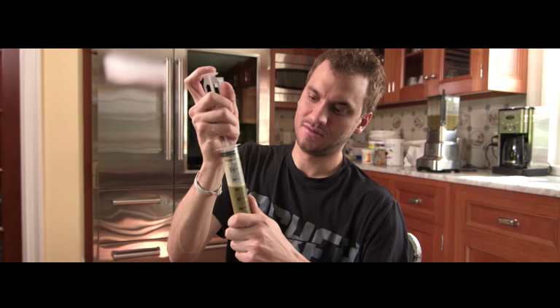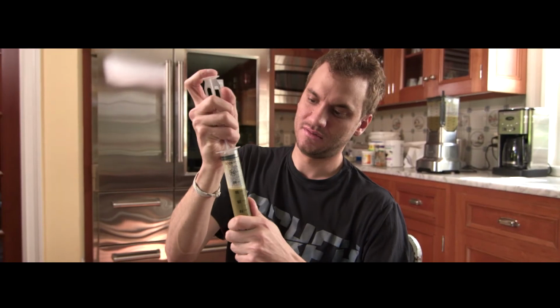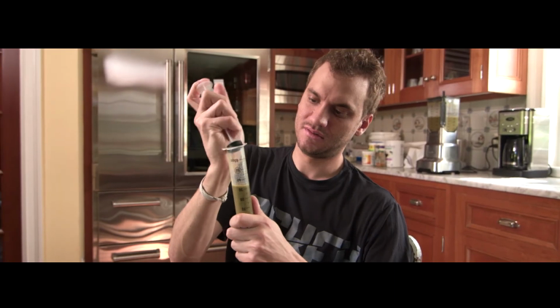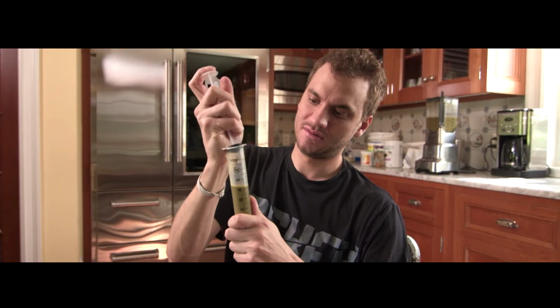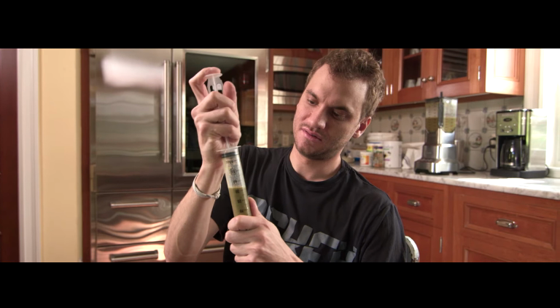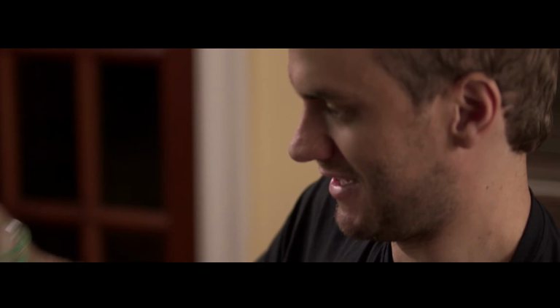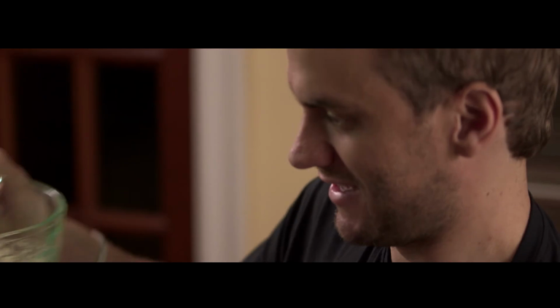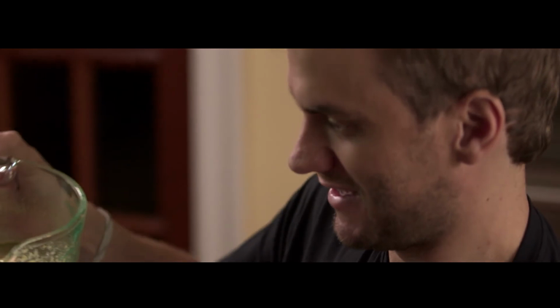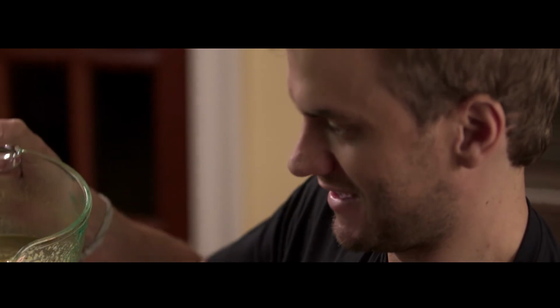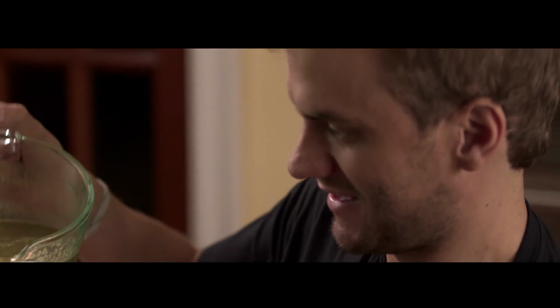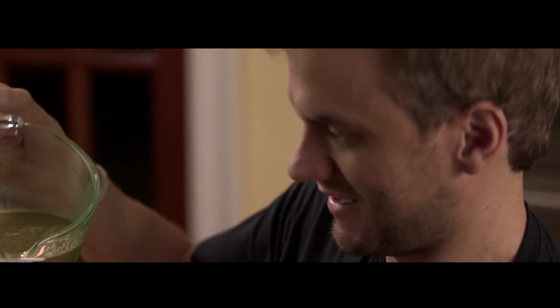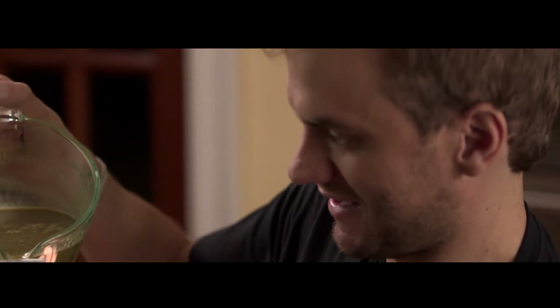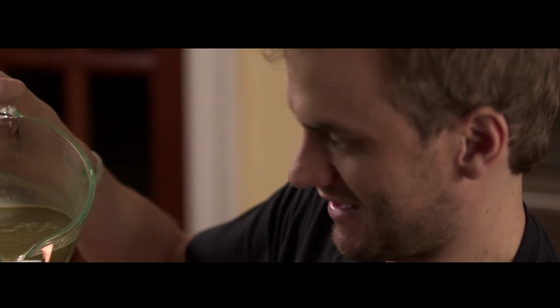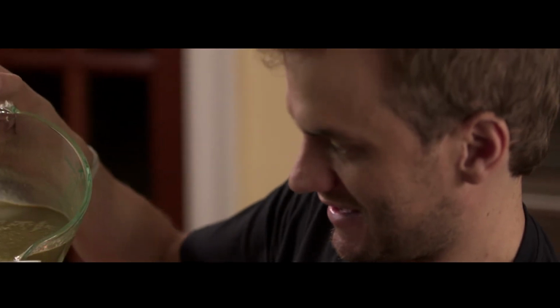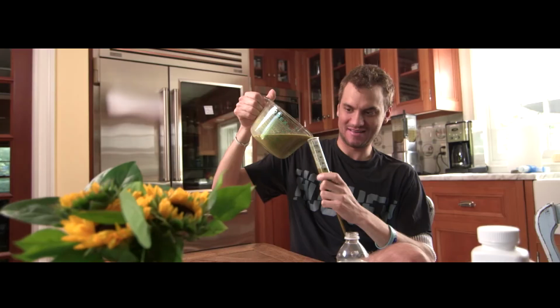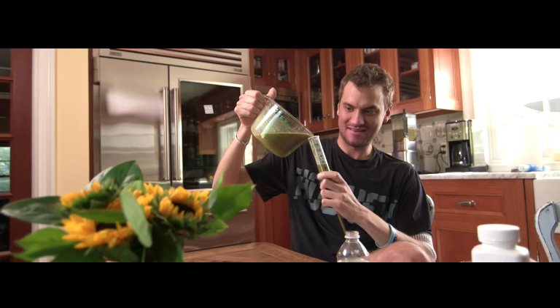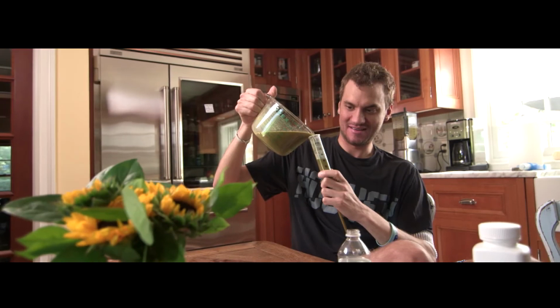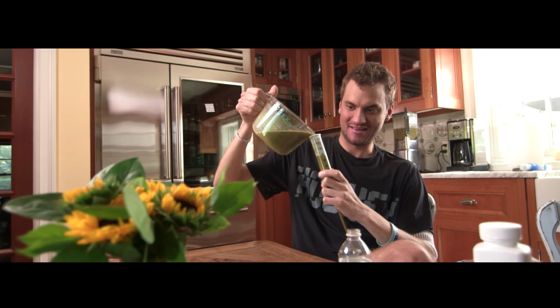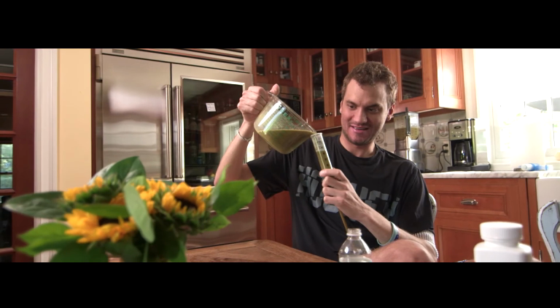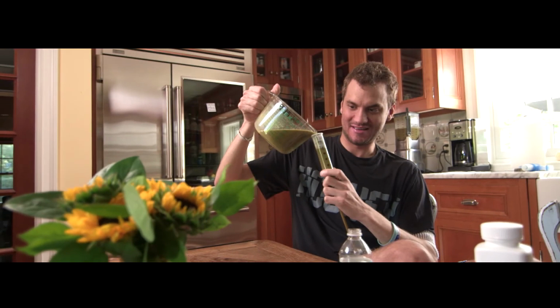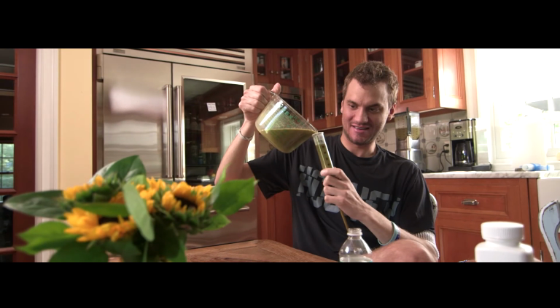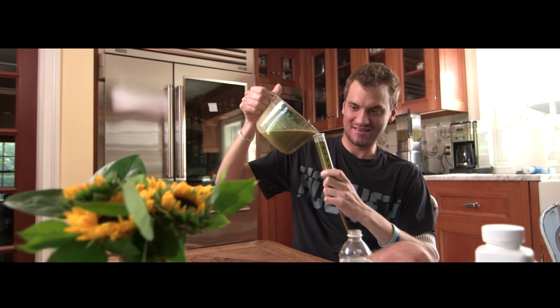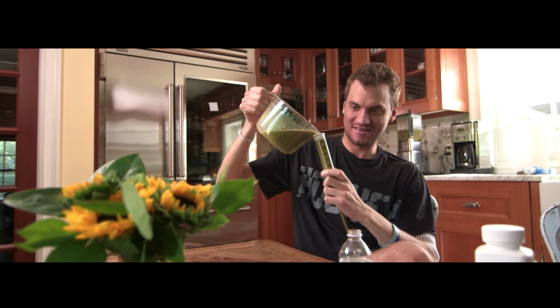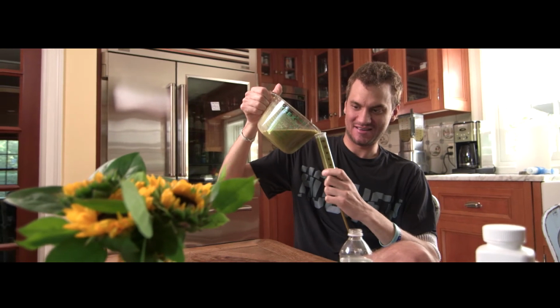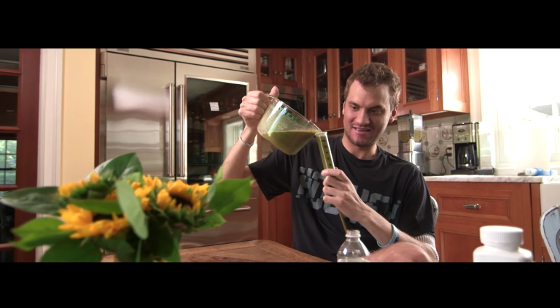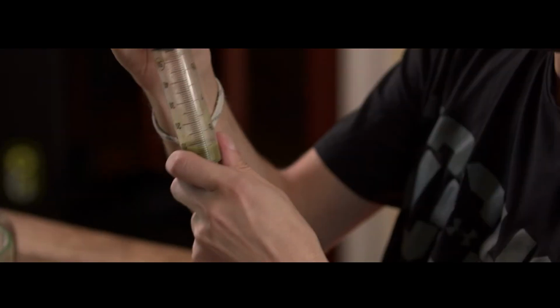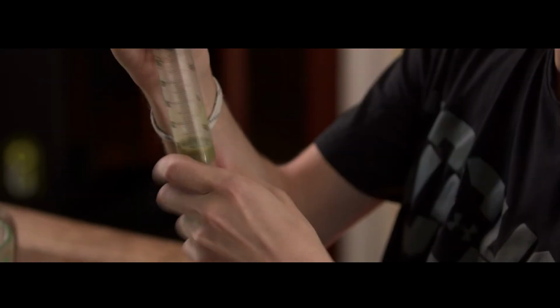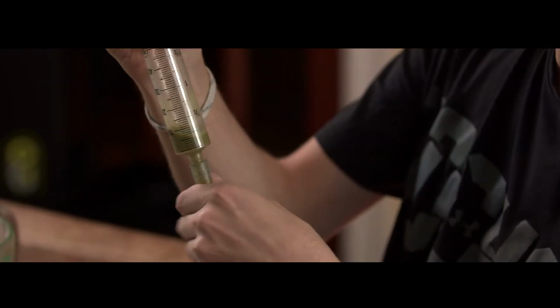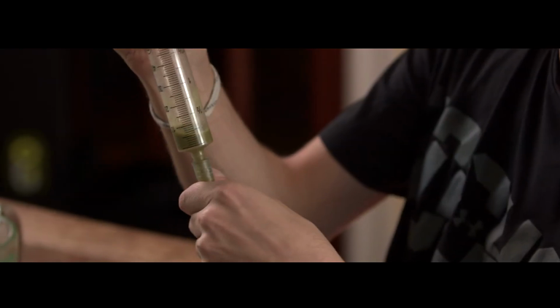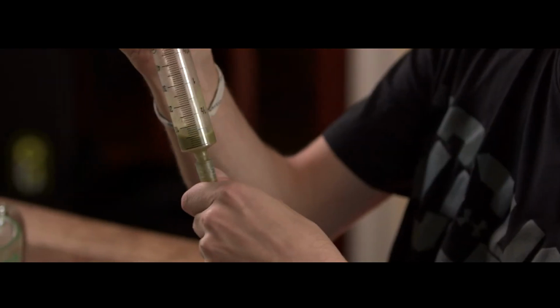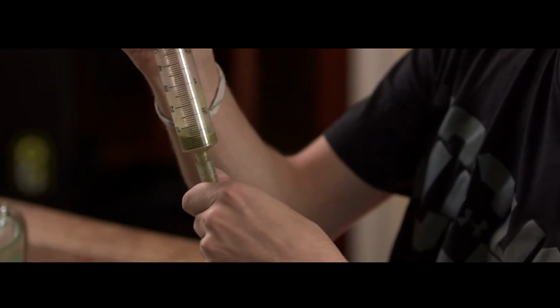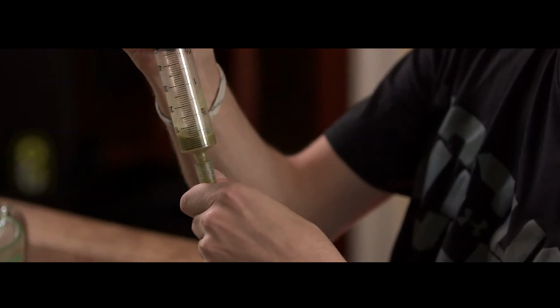I'll do this smoothie in the morning — it's the first thing I do when I wake up, usually. And then I'll do a protein shake after I go to the gym or whatever.